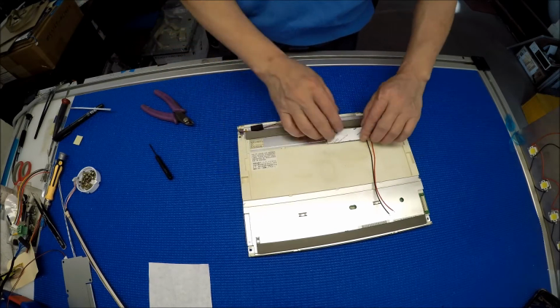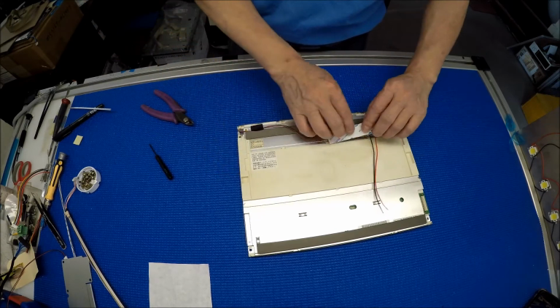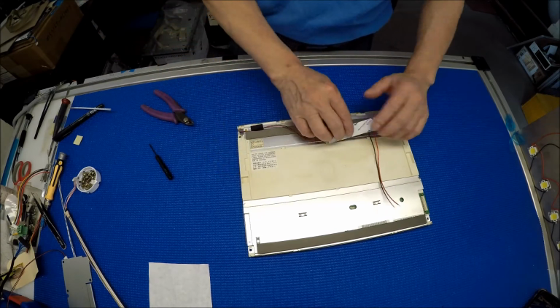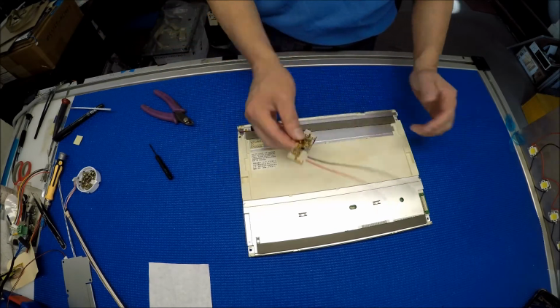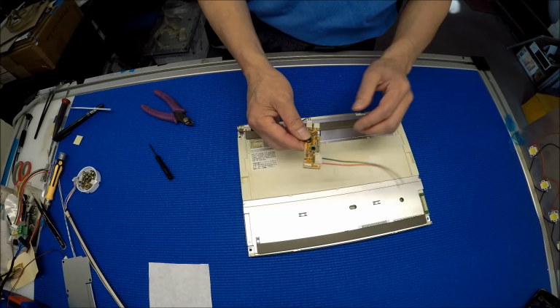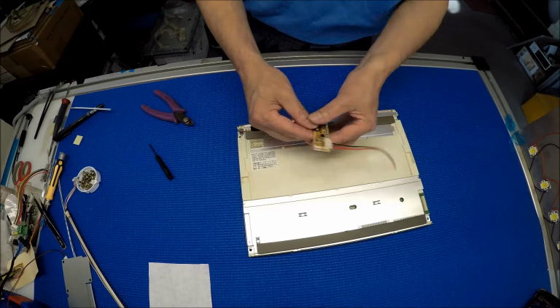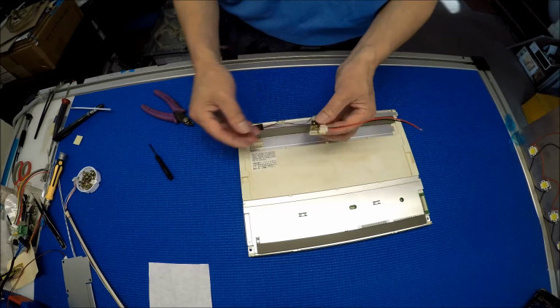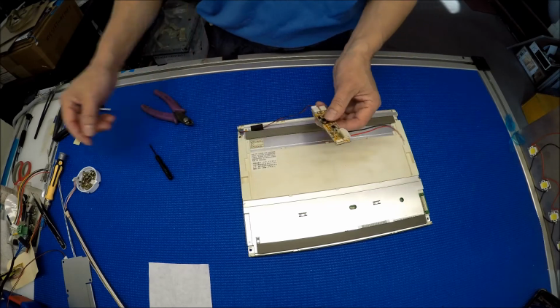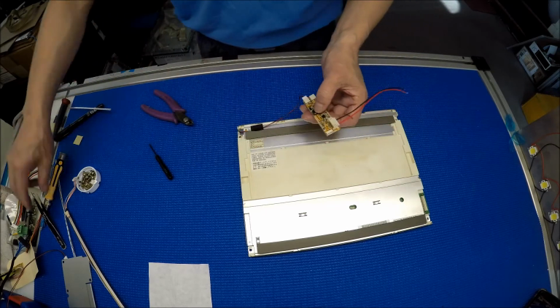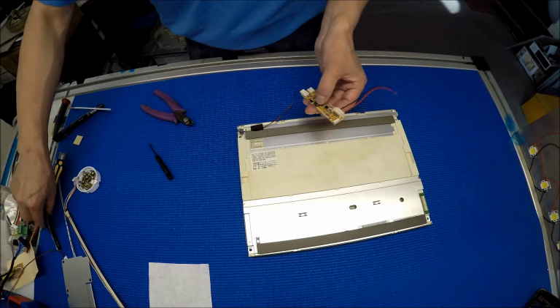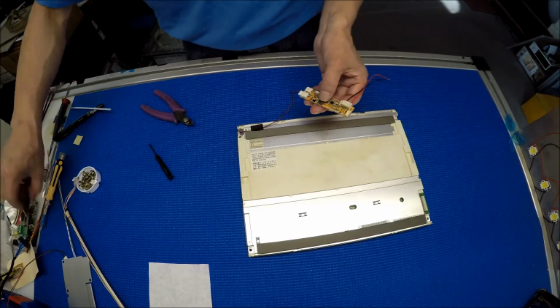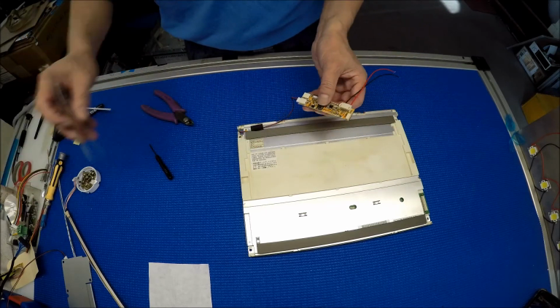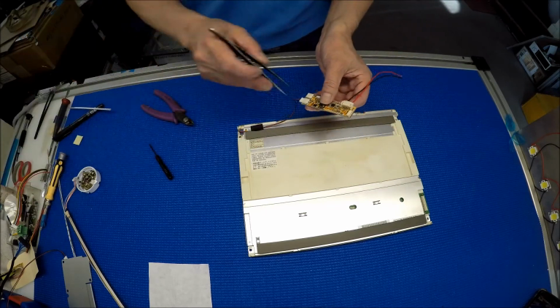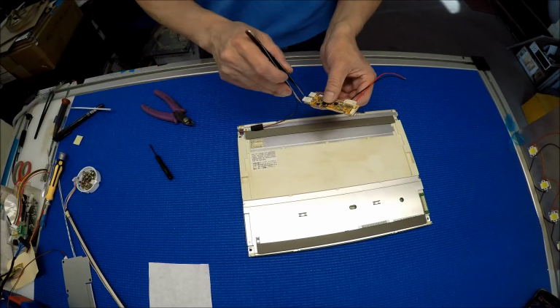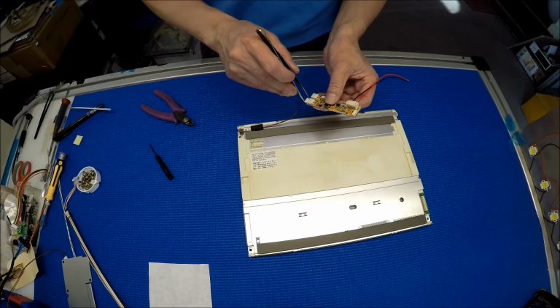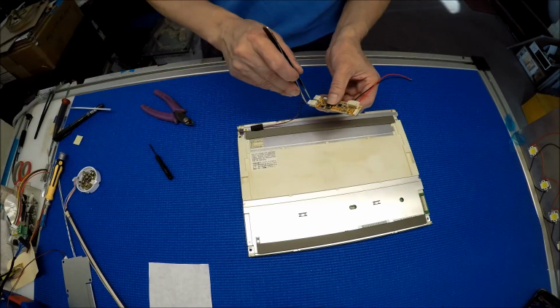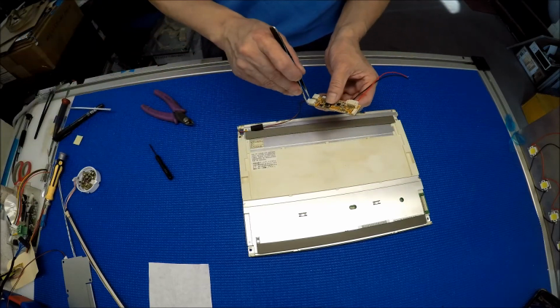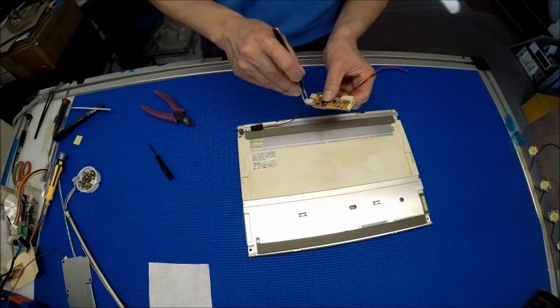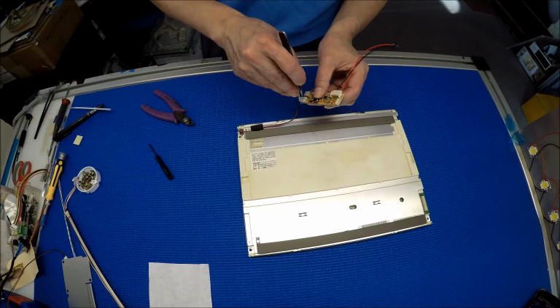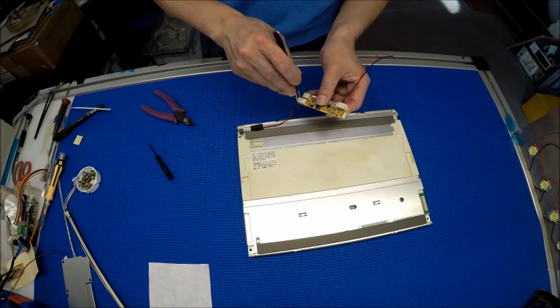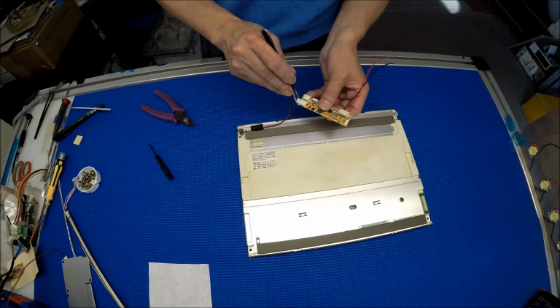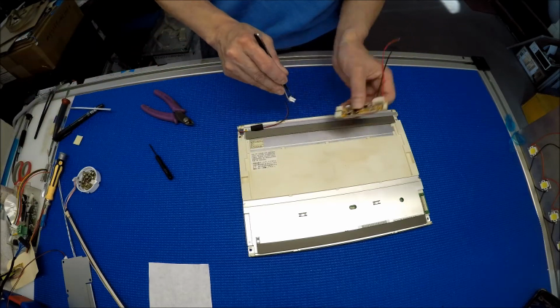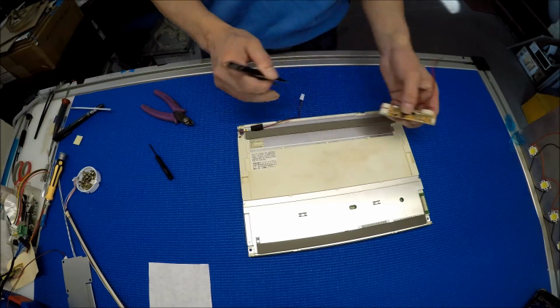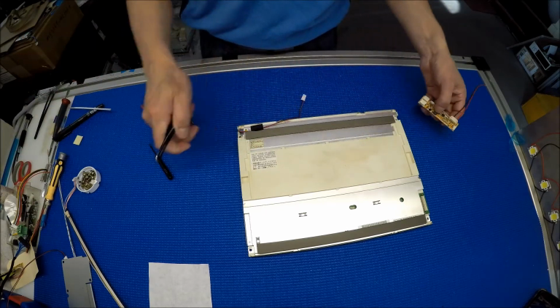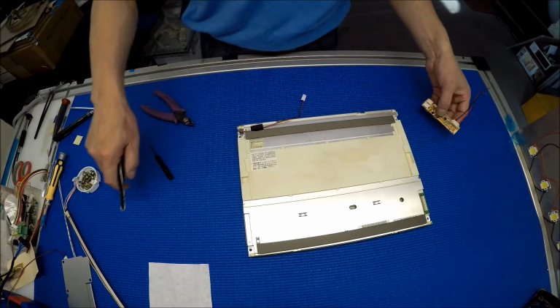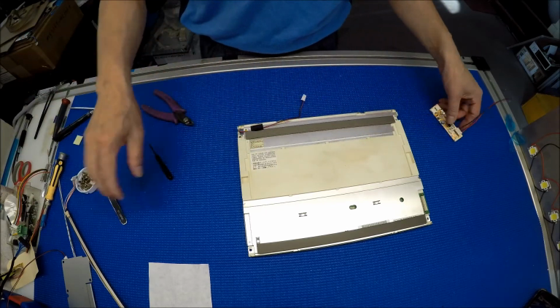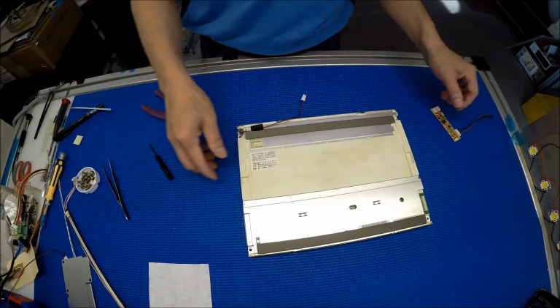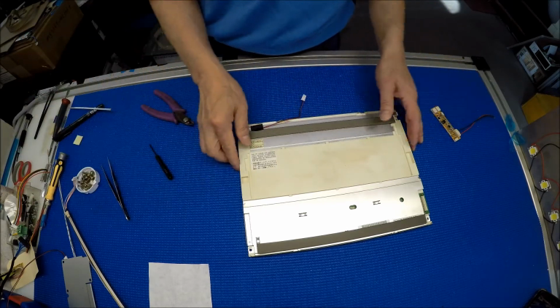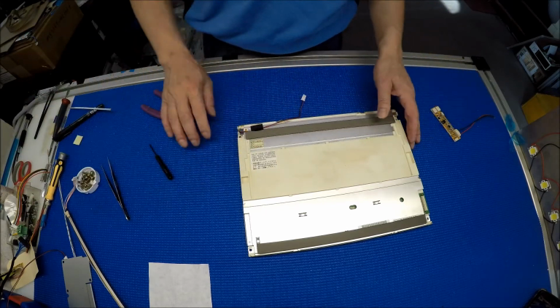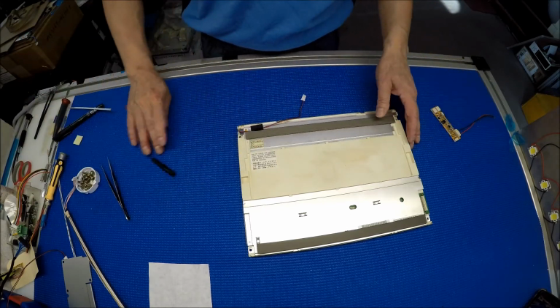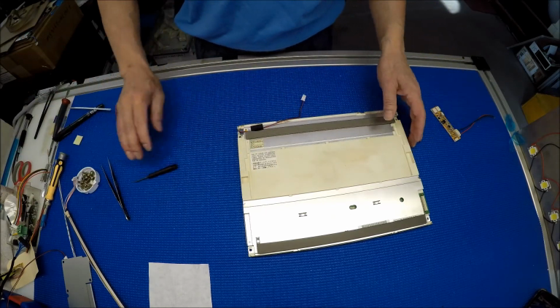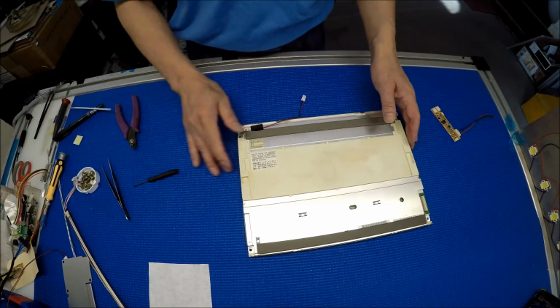Let me disconnect this first so we can take a look at the chassis and figure out how we're going to mount it right back.